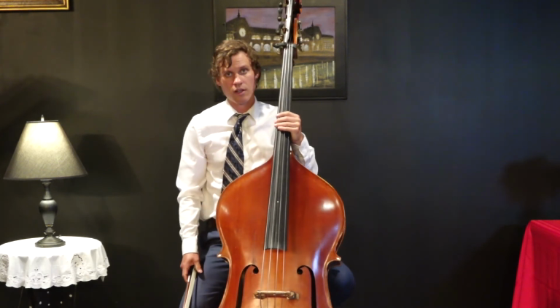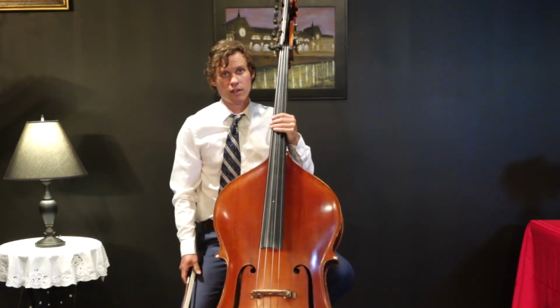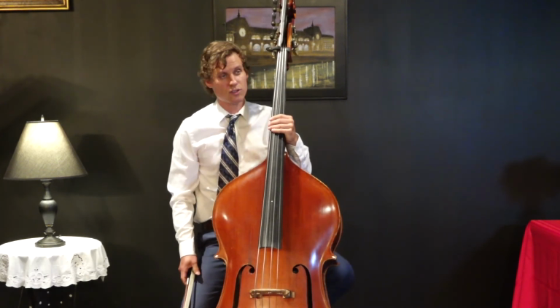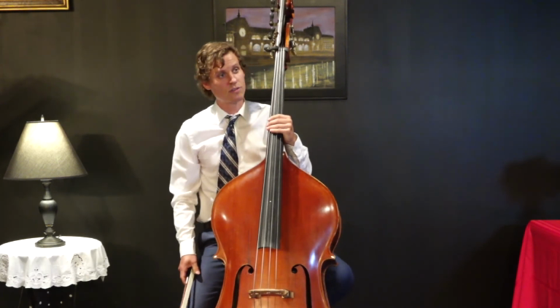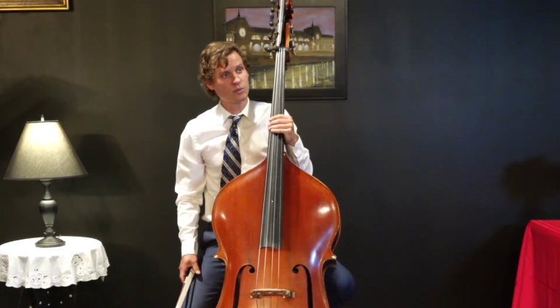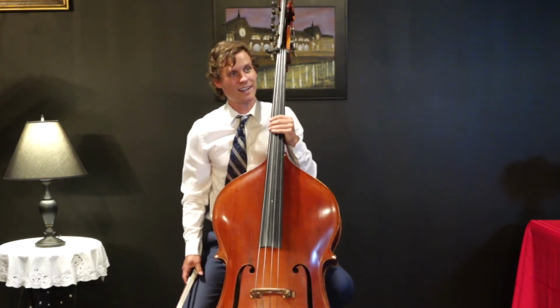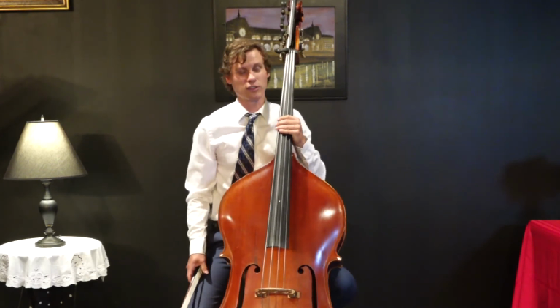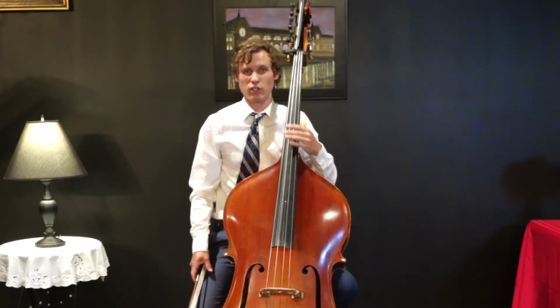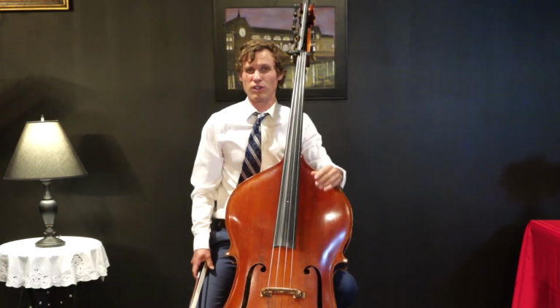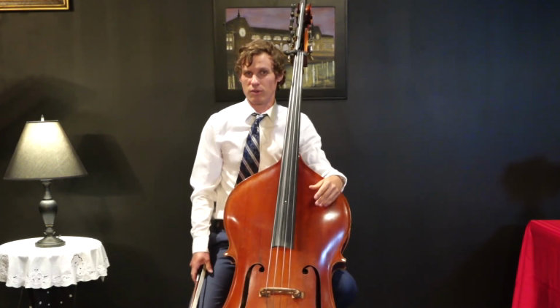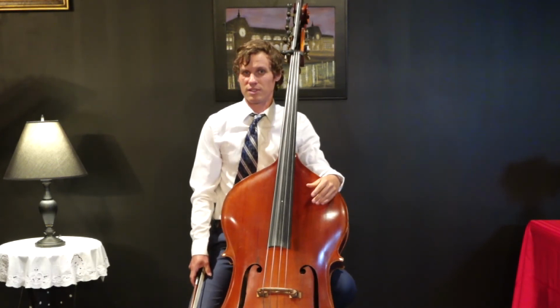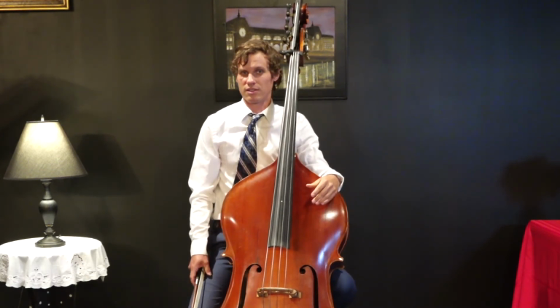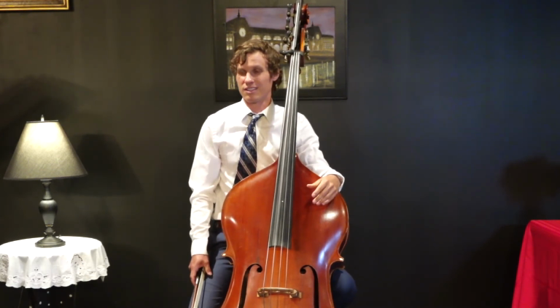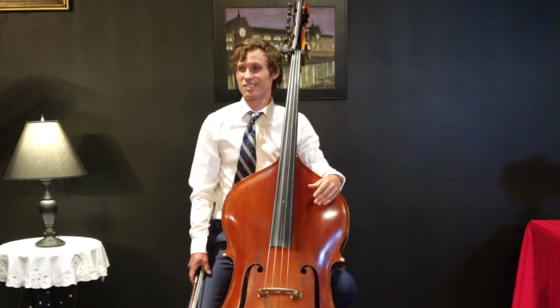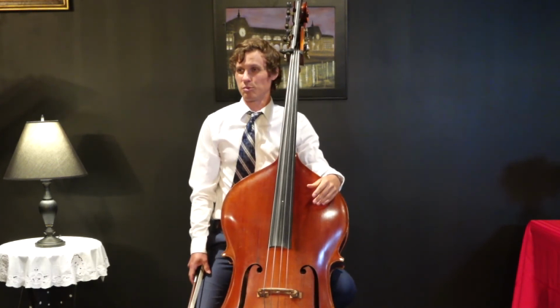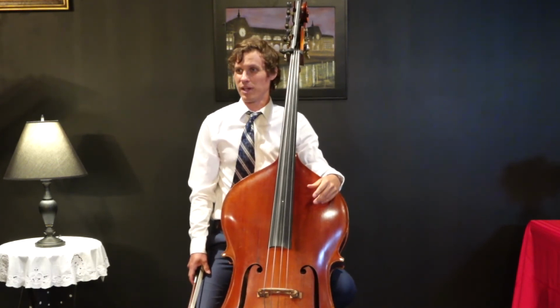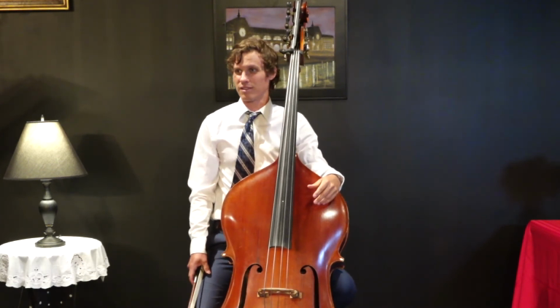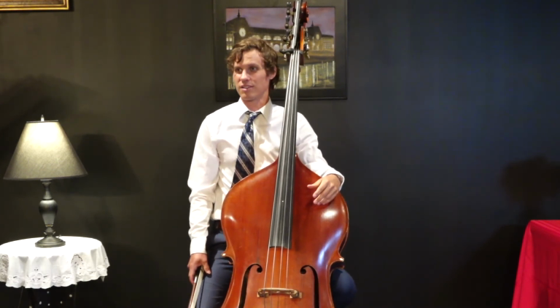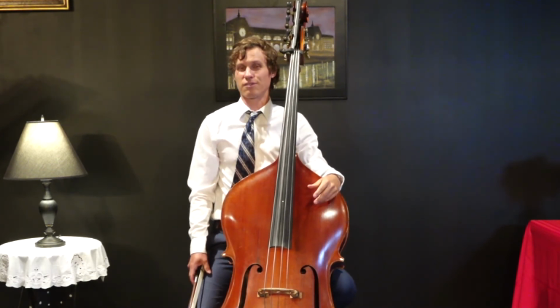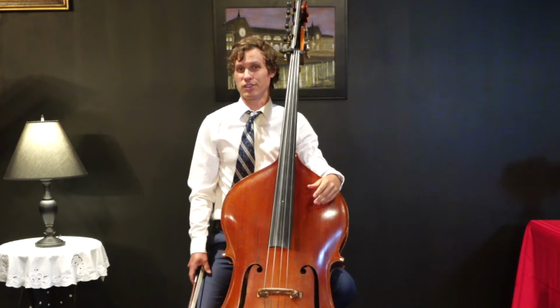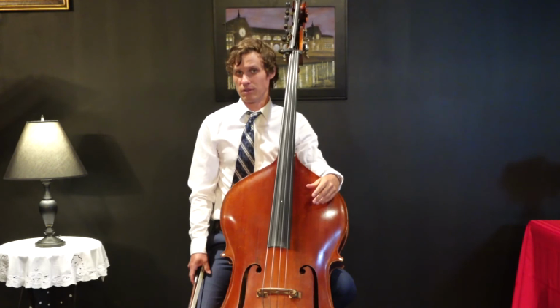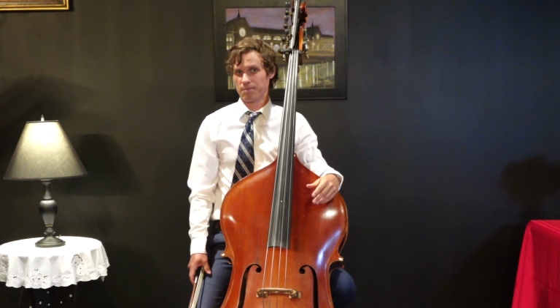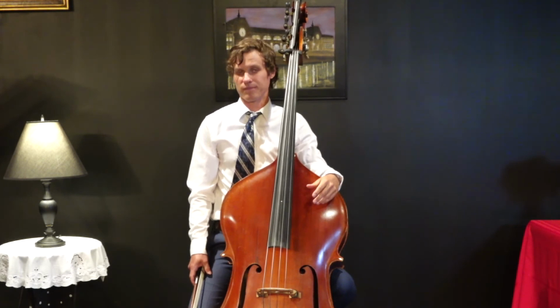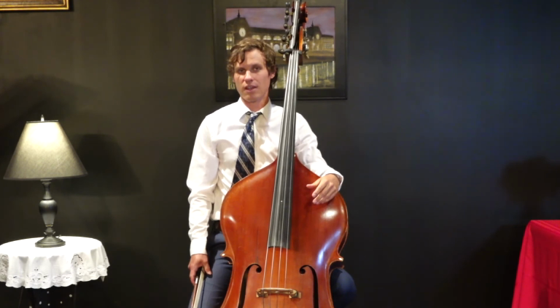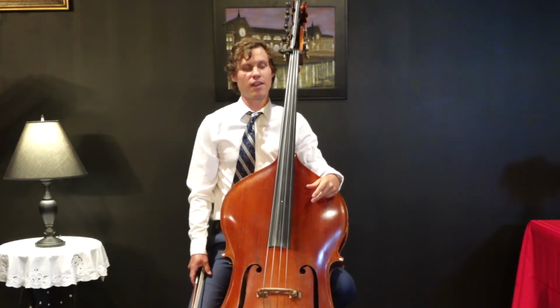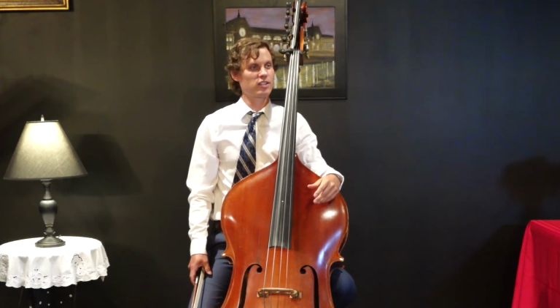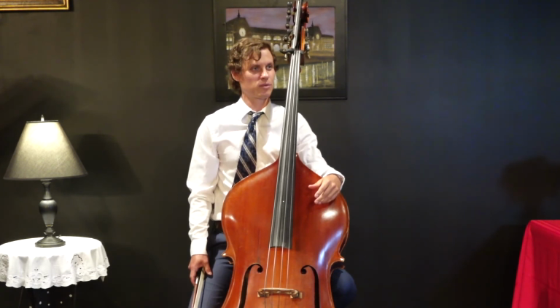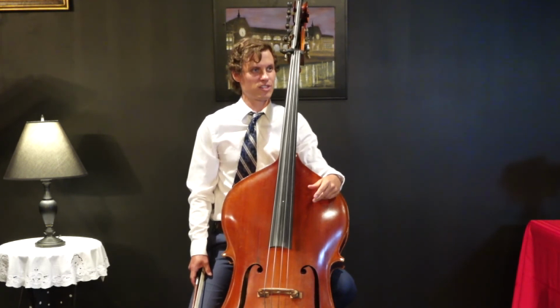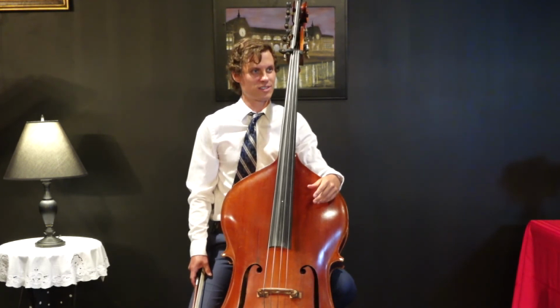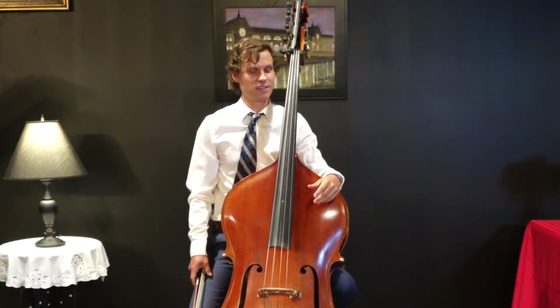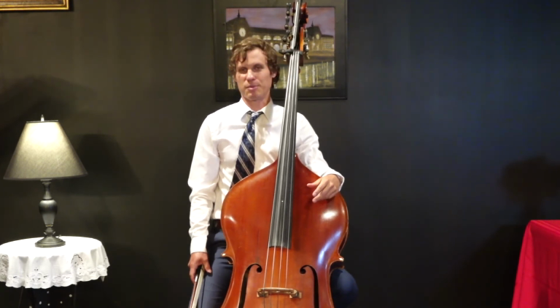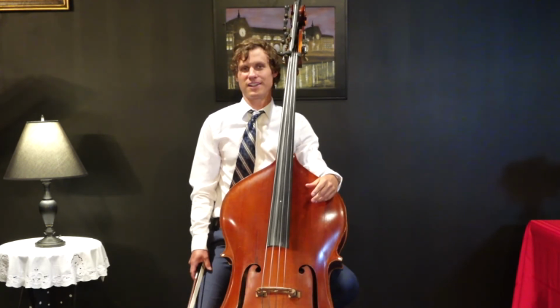So if you like the low notes, then the double bass is for you. Thank you for watching Symphony Spotlight.